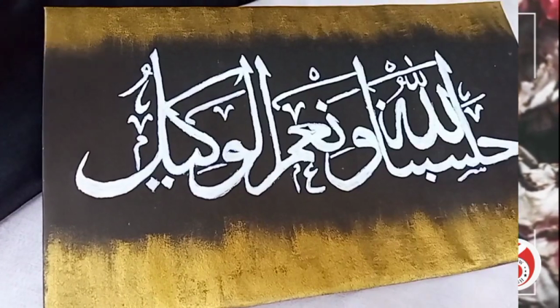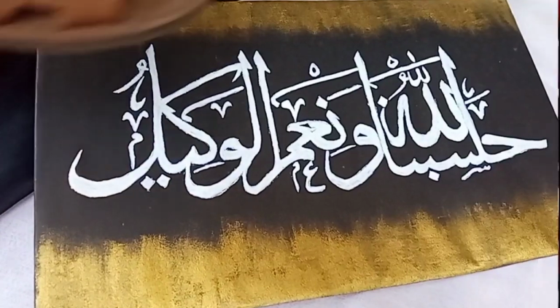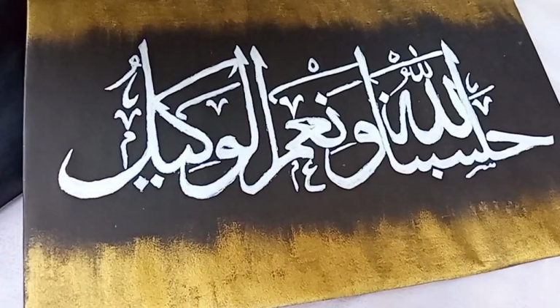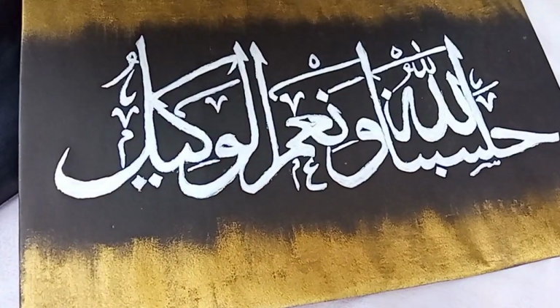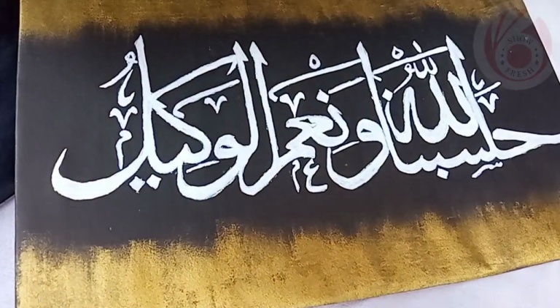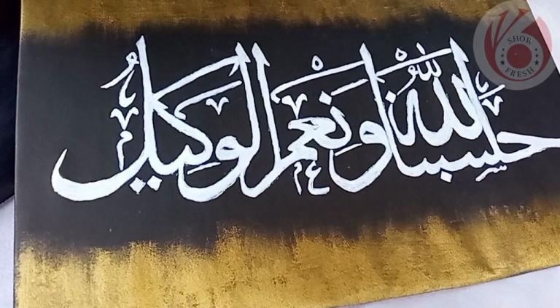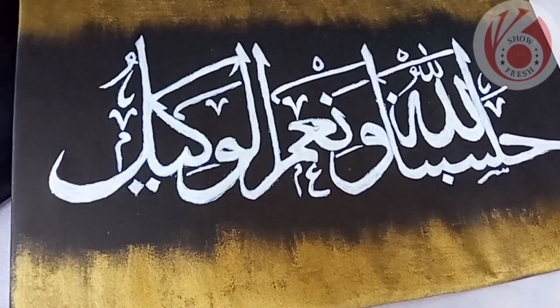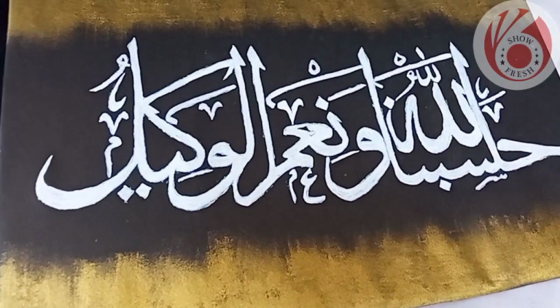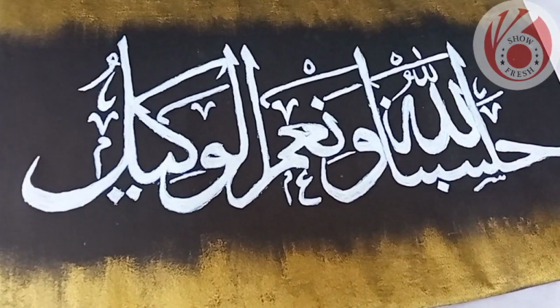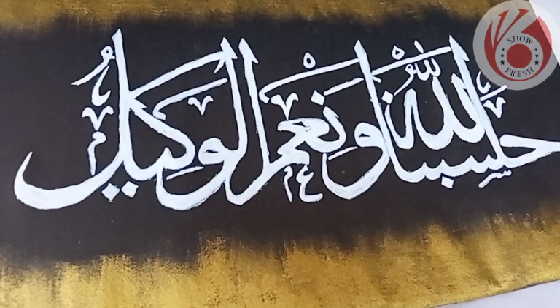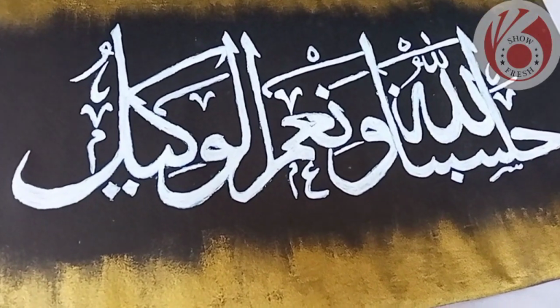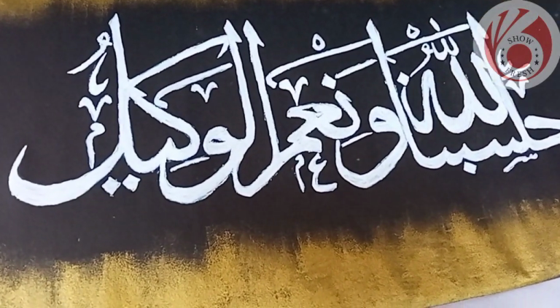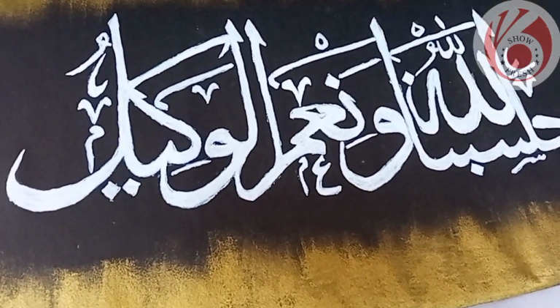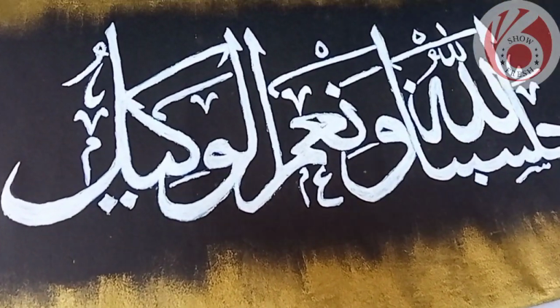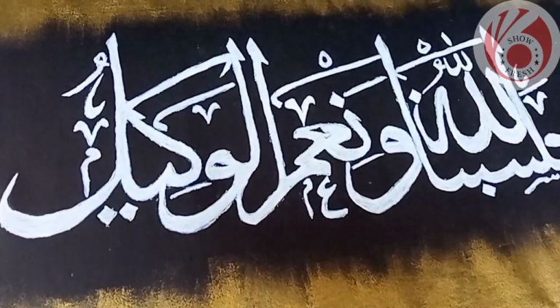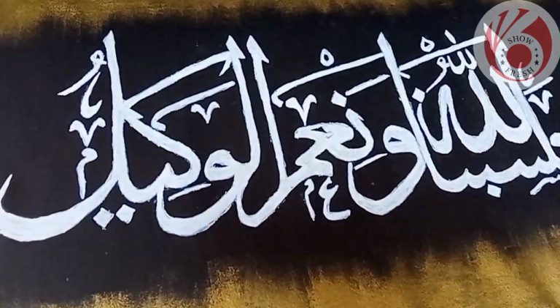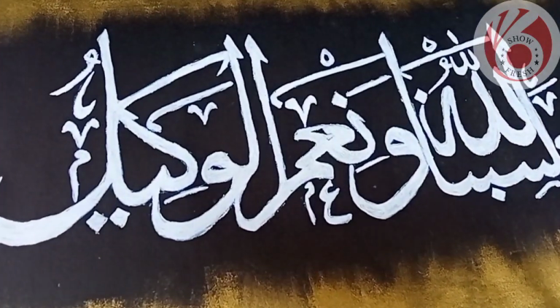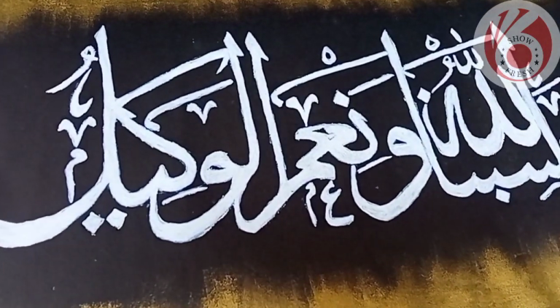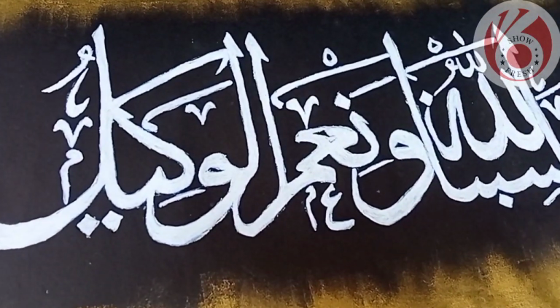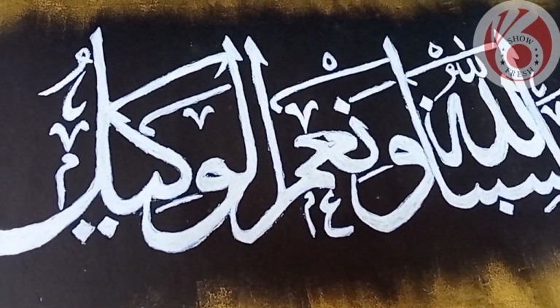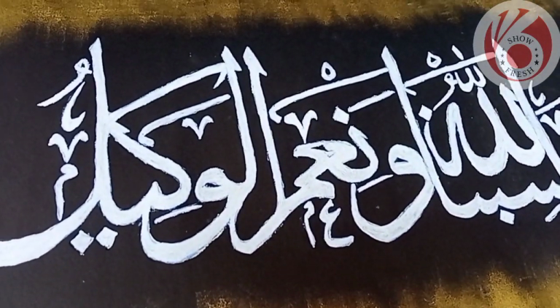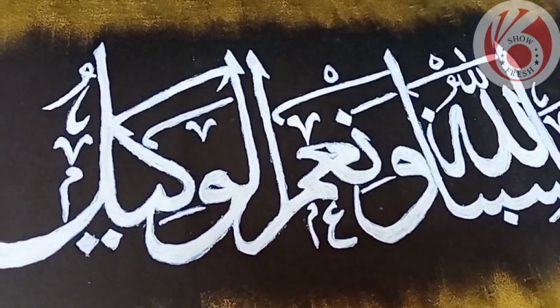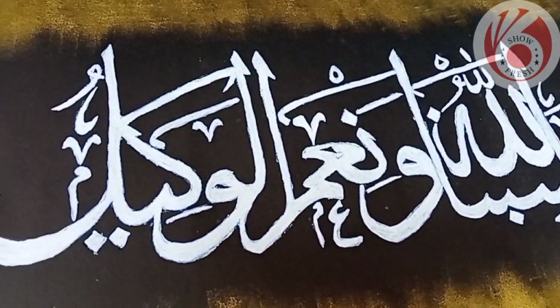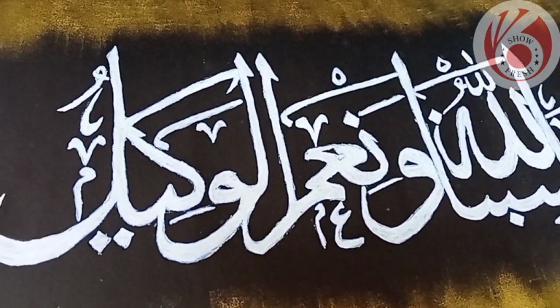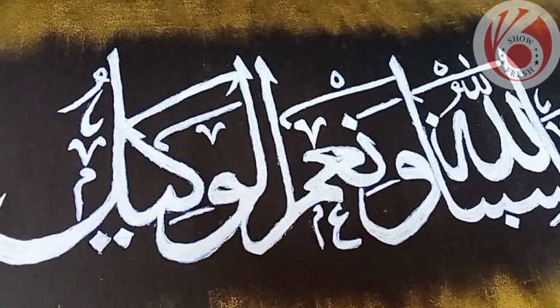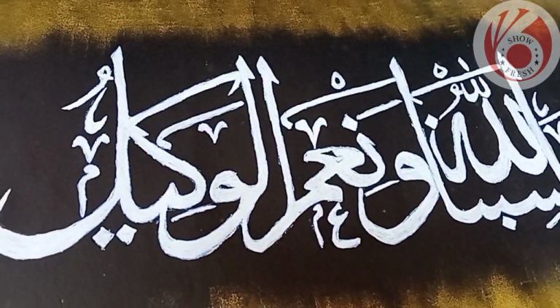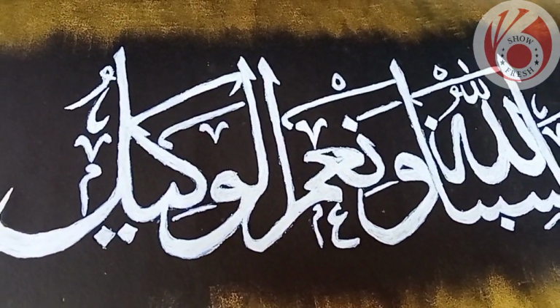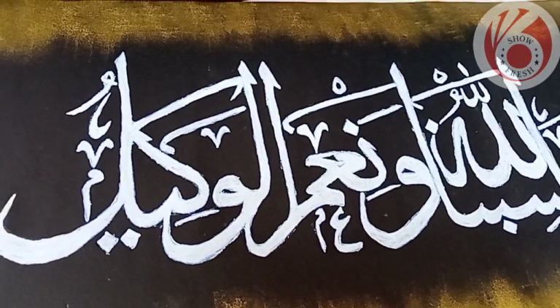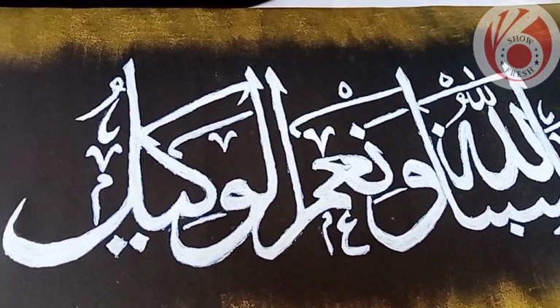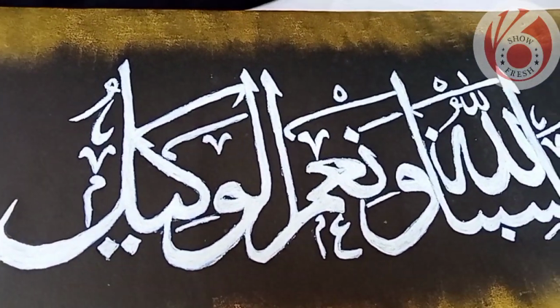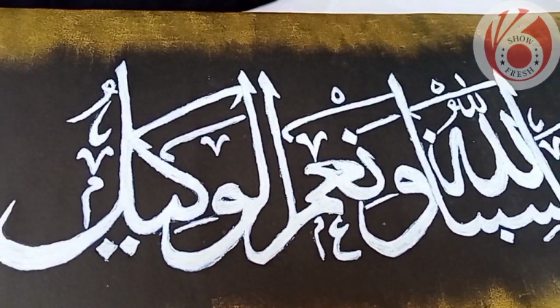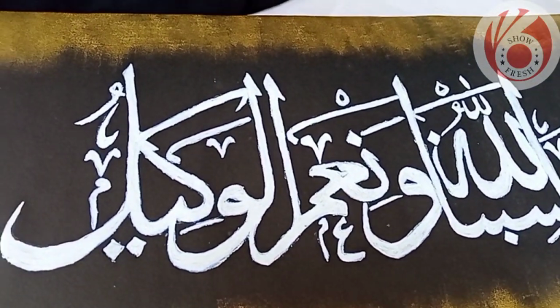Hello! Welcome back! Today, I'm going to show you a video in Arabic.